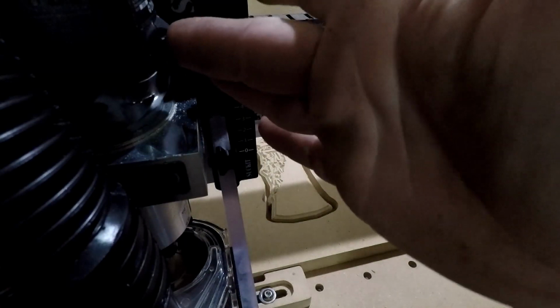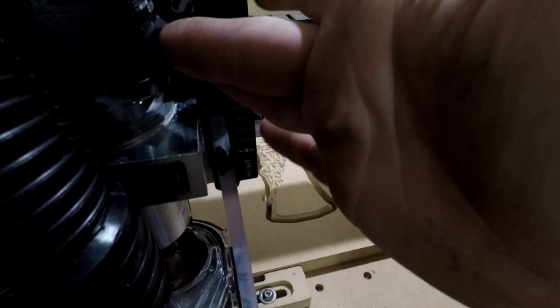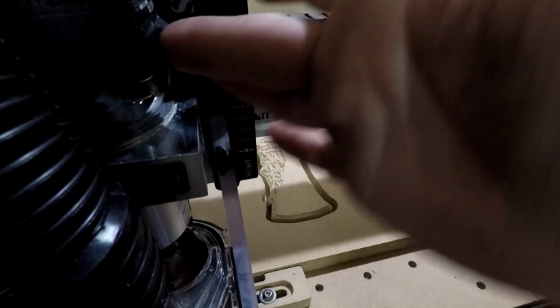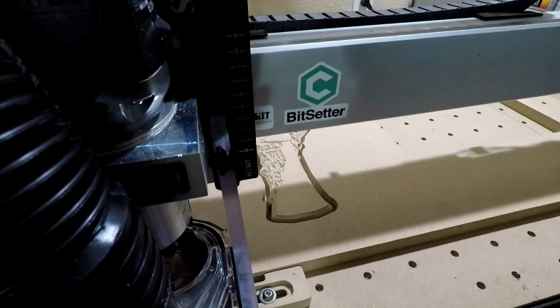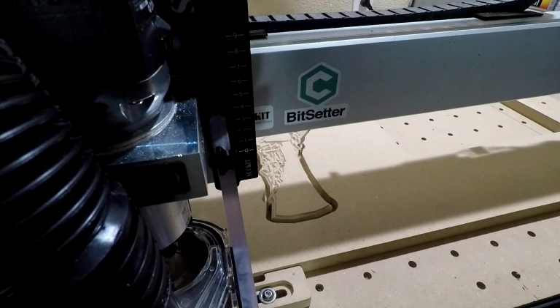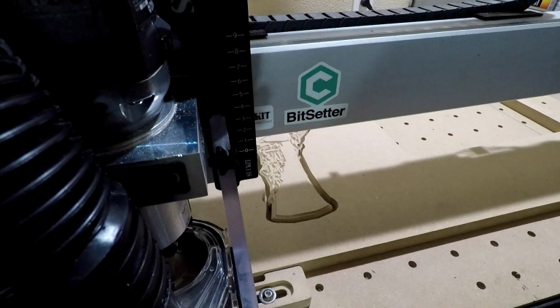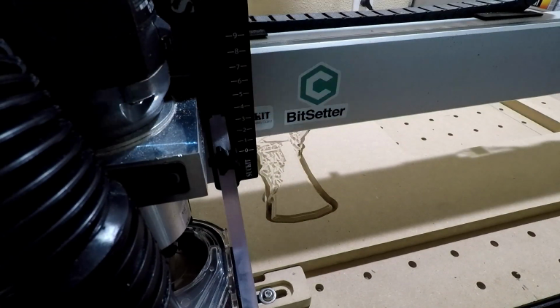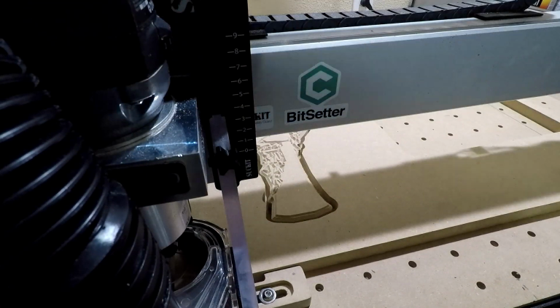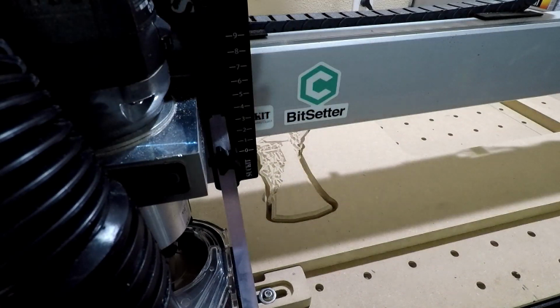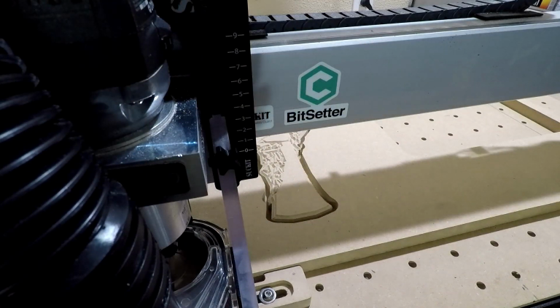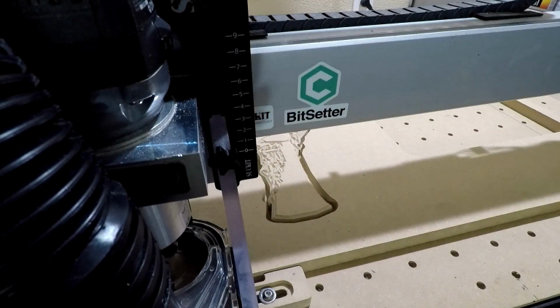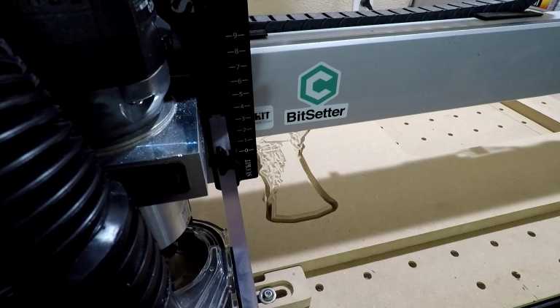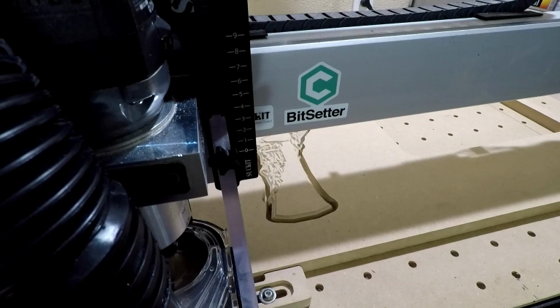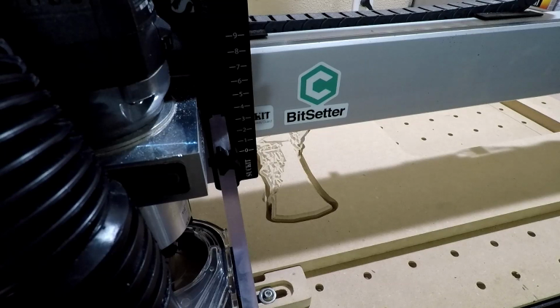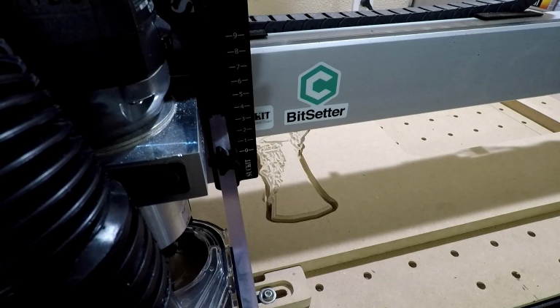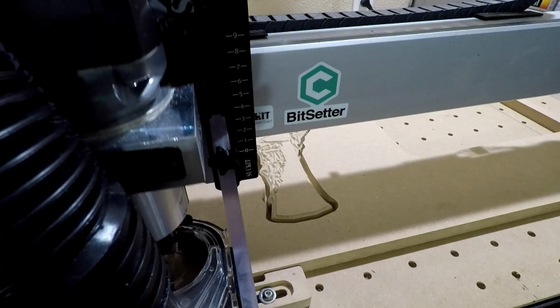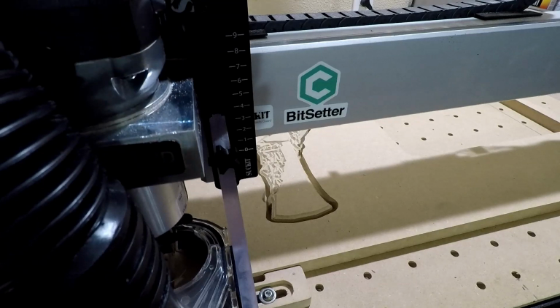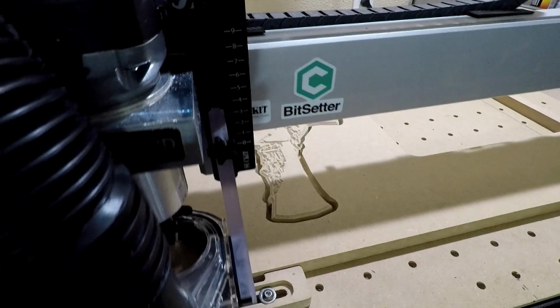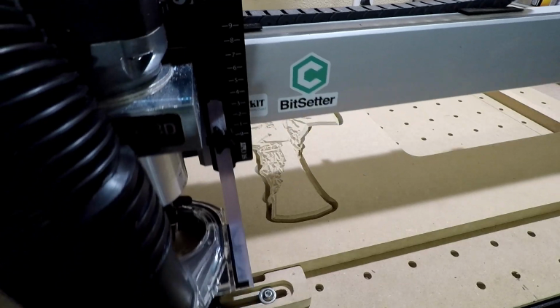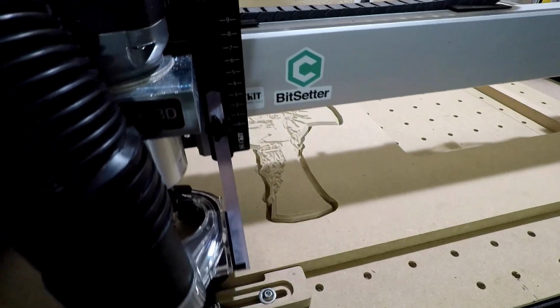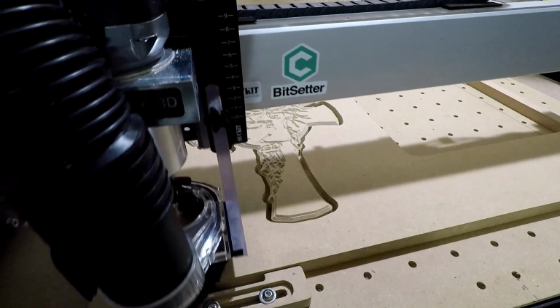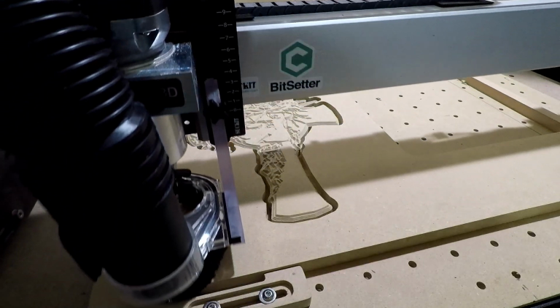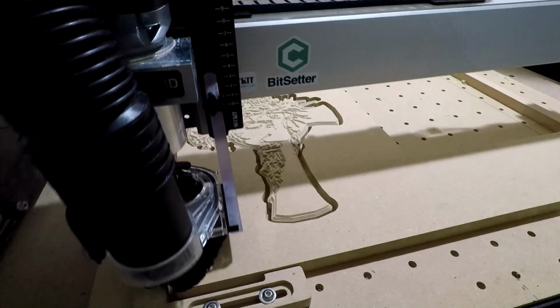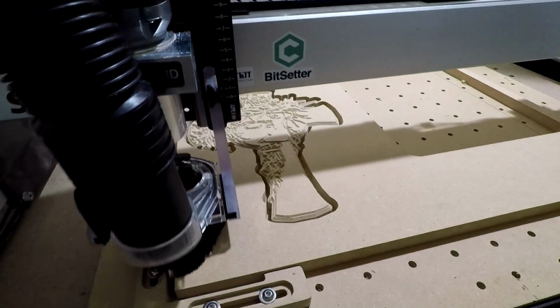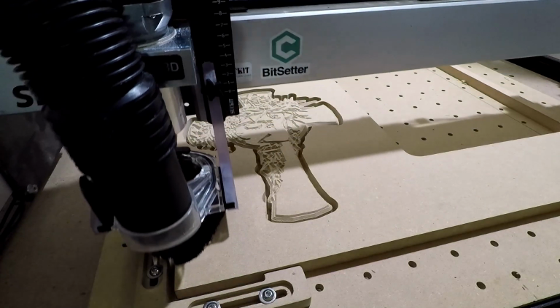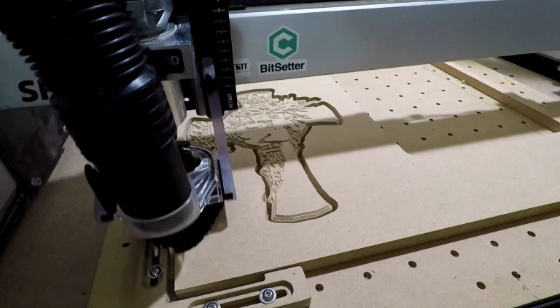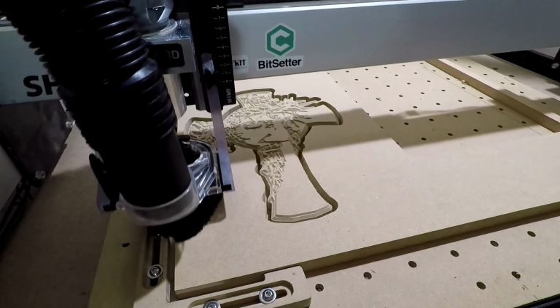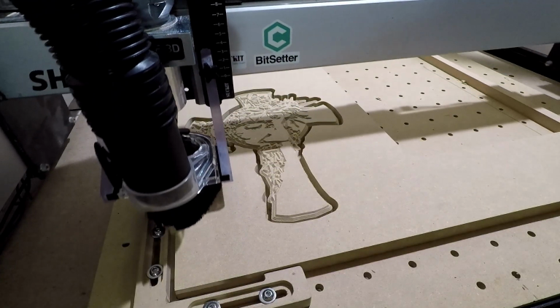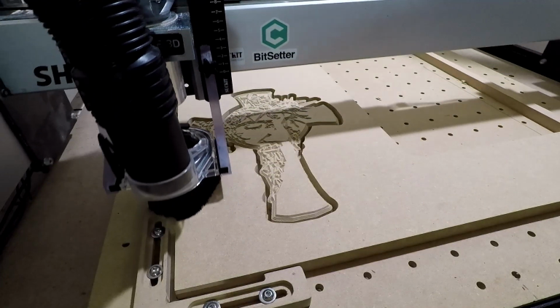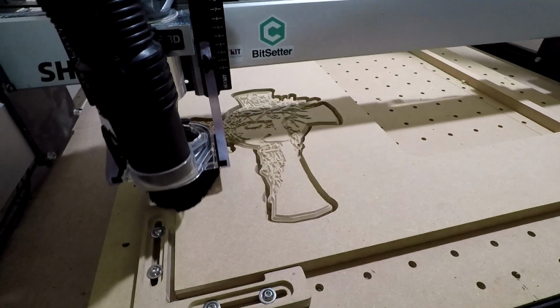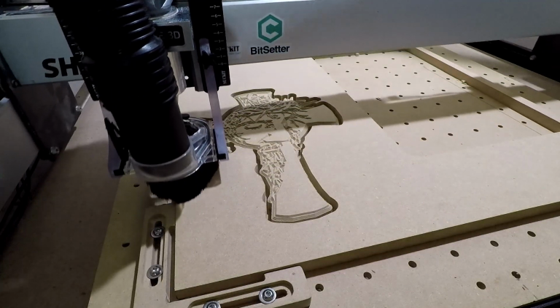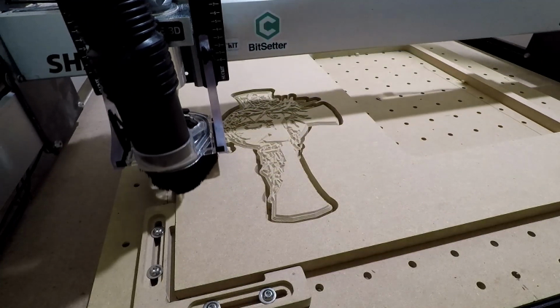I would say the Bit Setter is a success. Way easier than checking your Z height every time you change a tool.